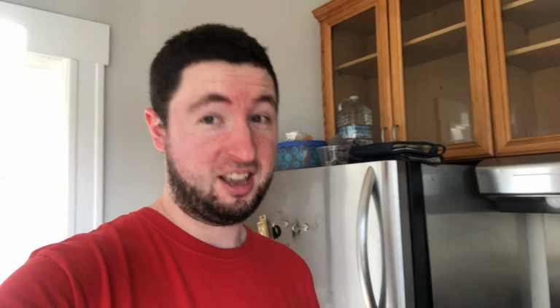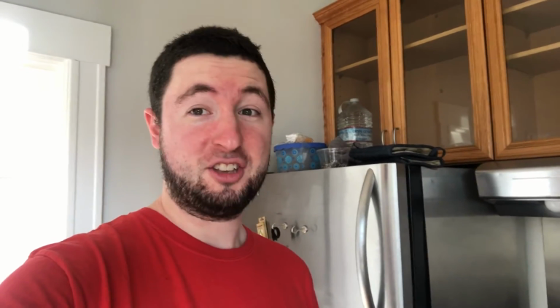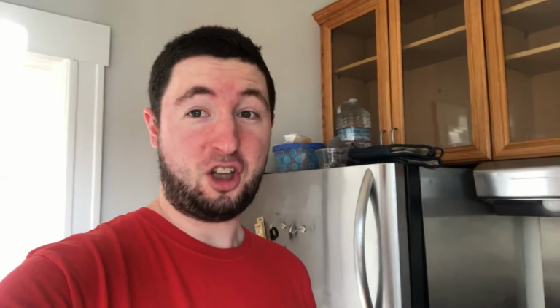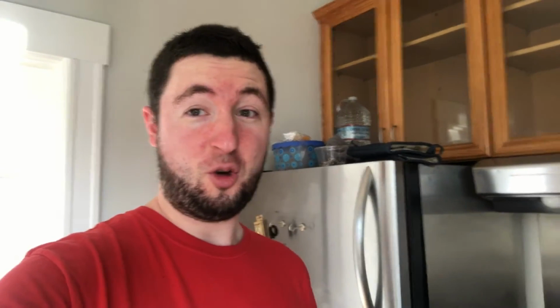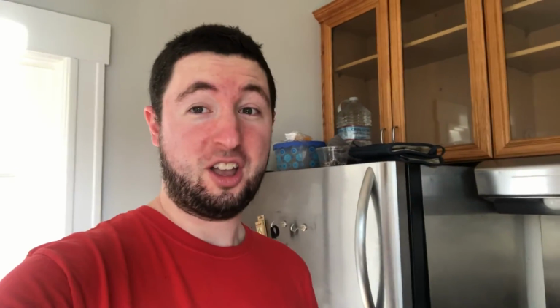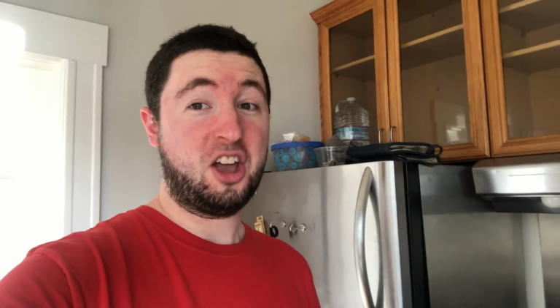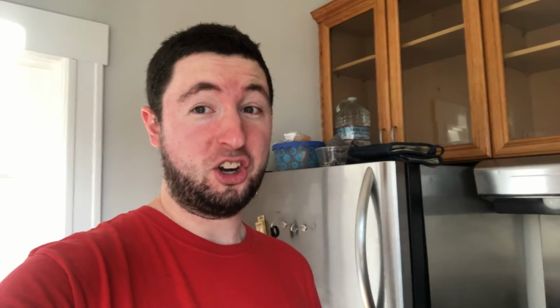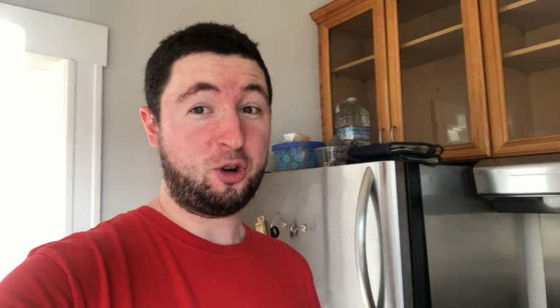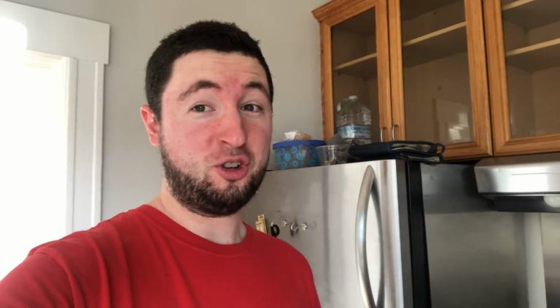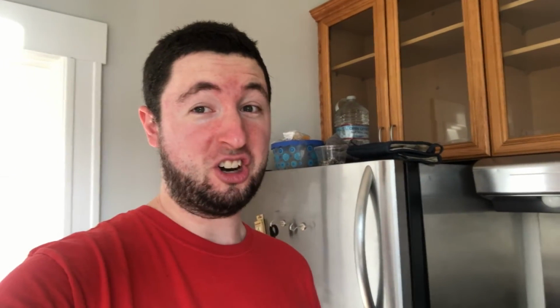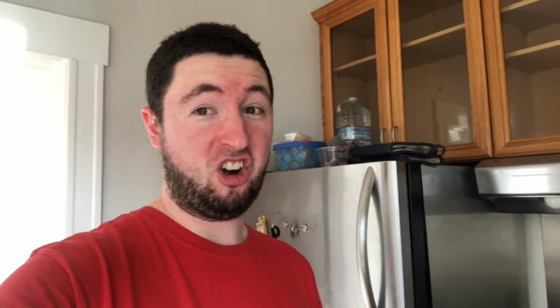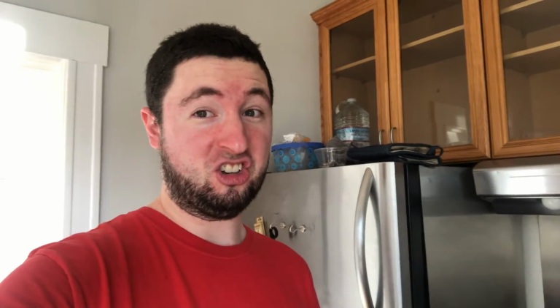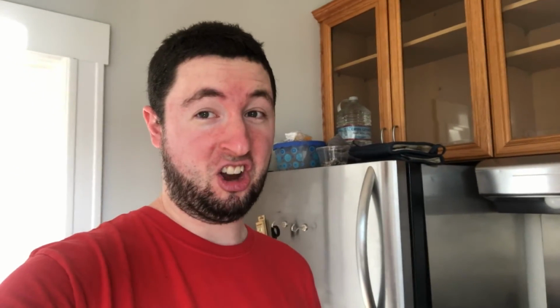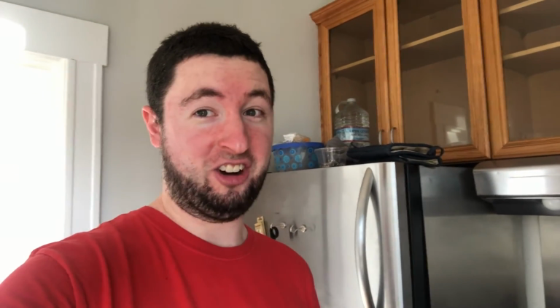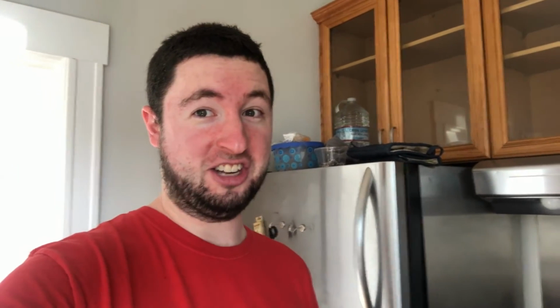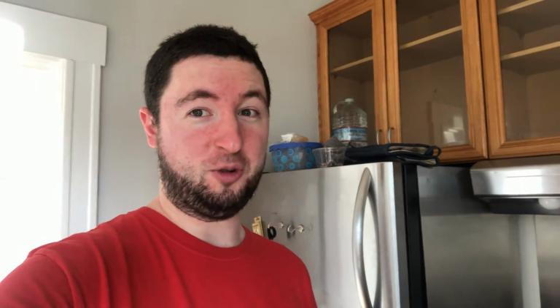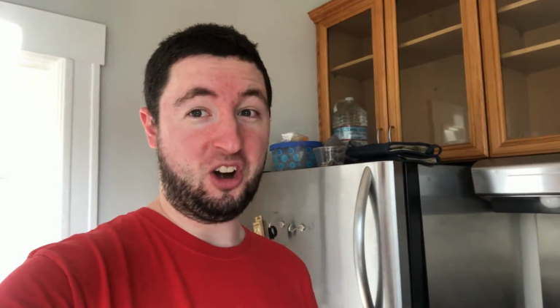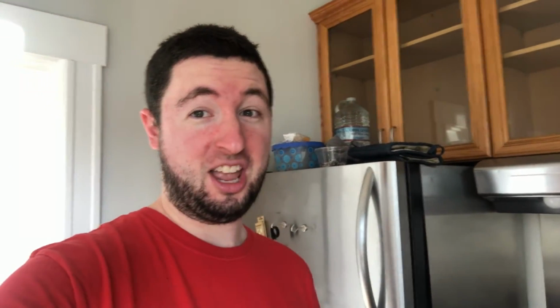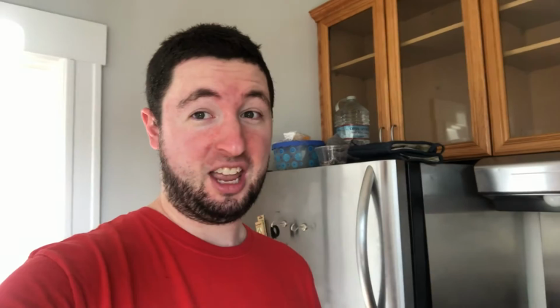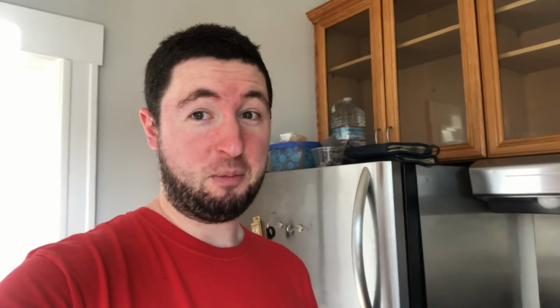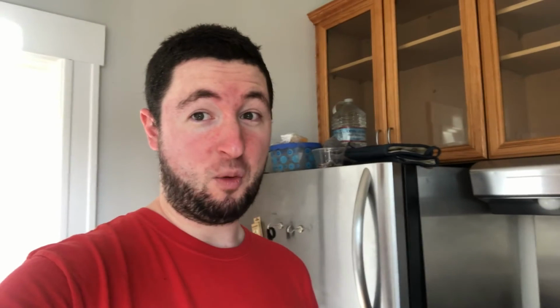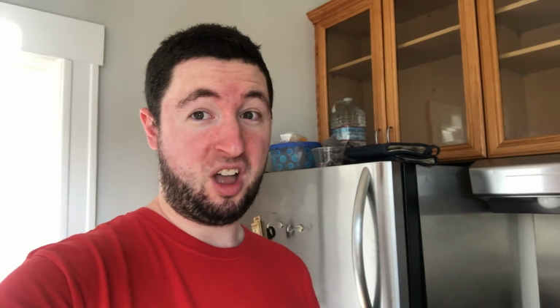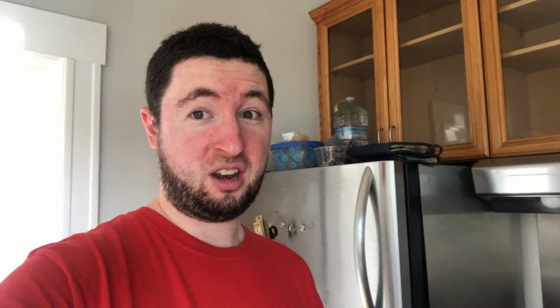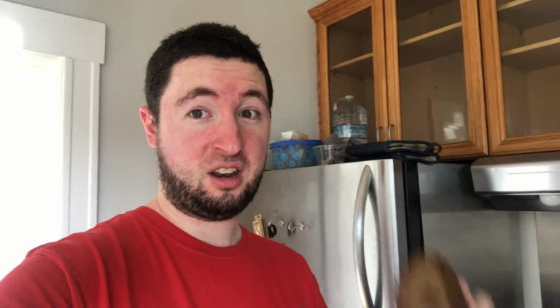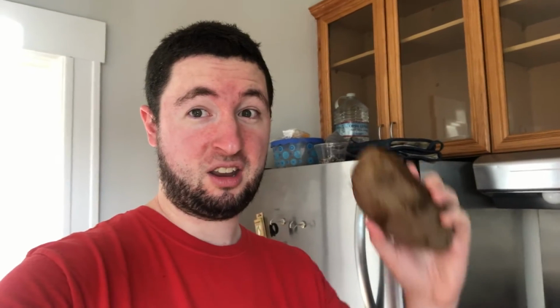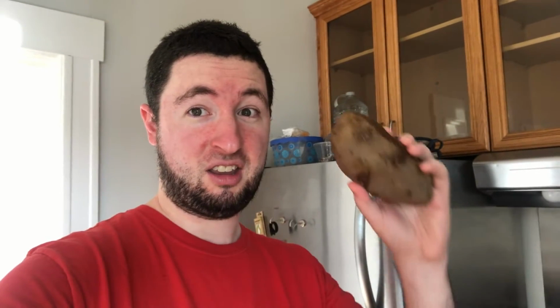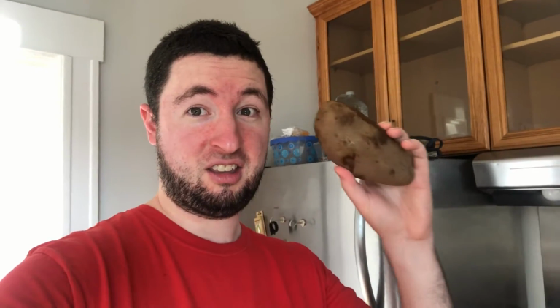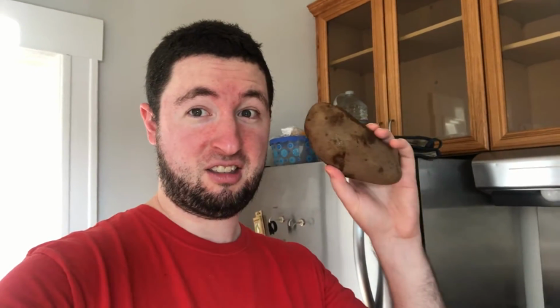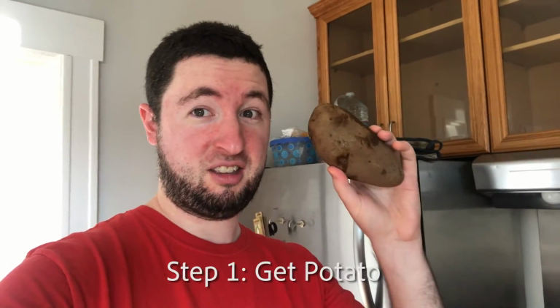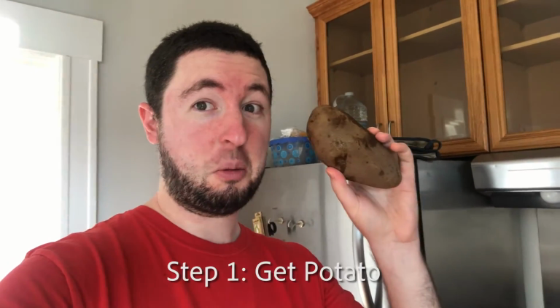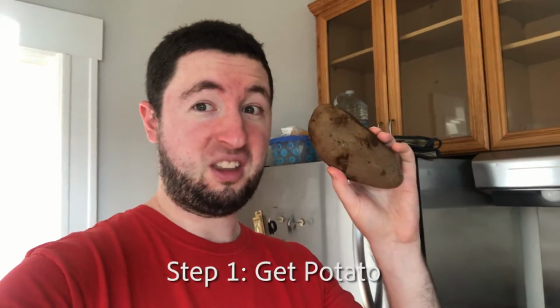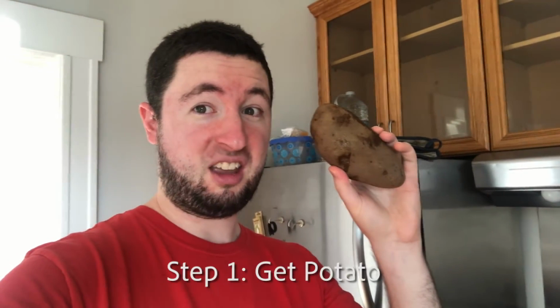So go to the grocery store and buy one potato.